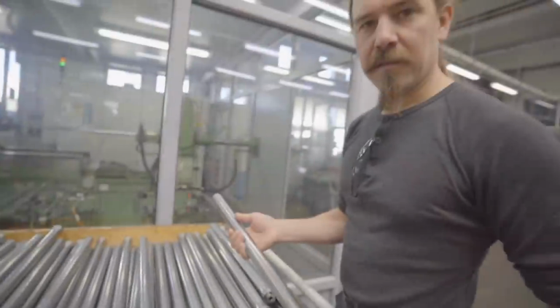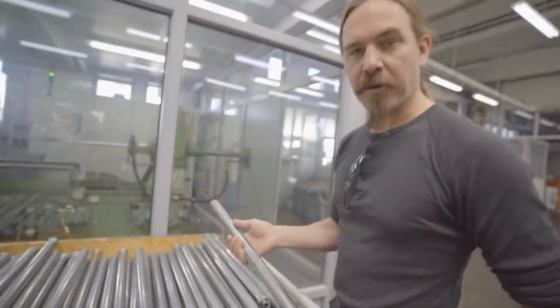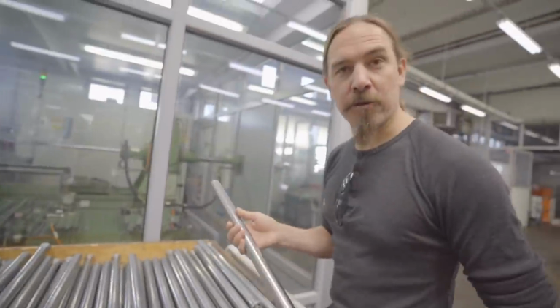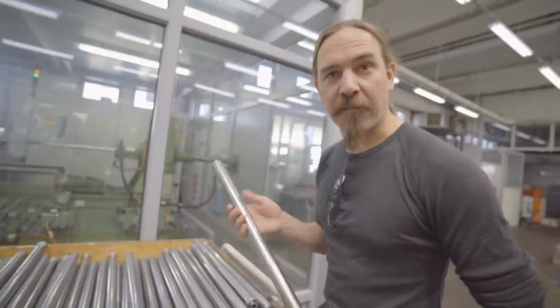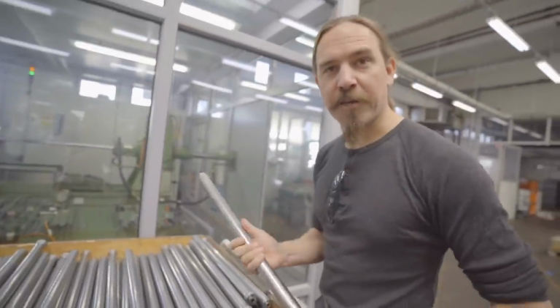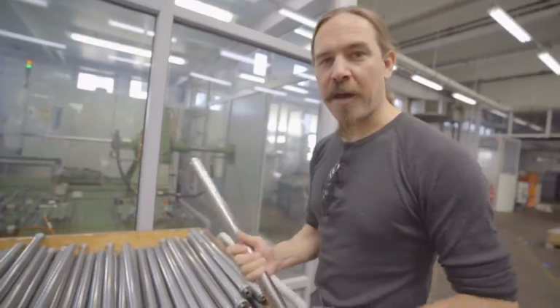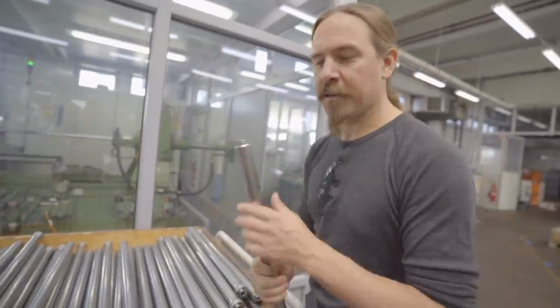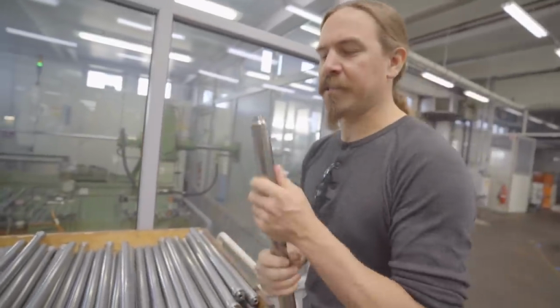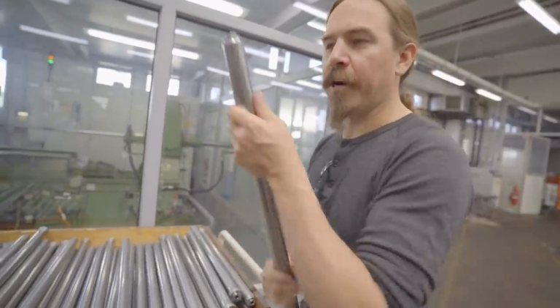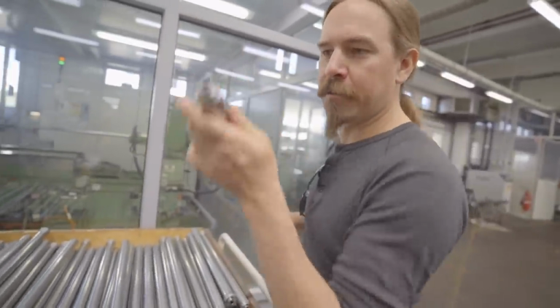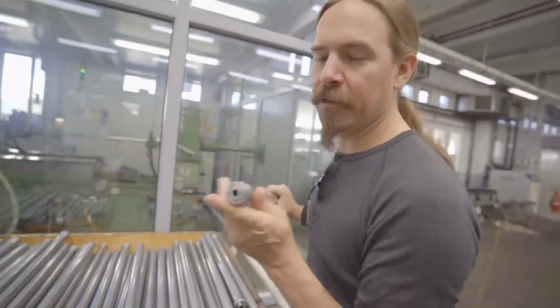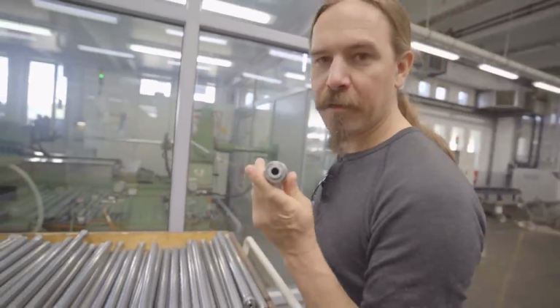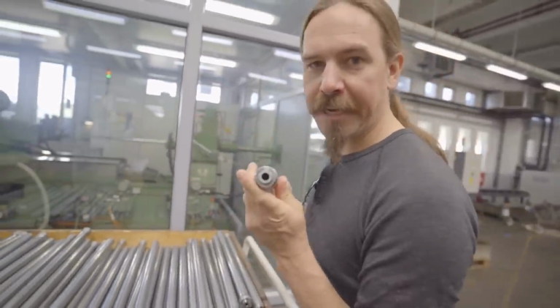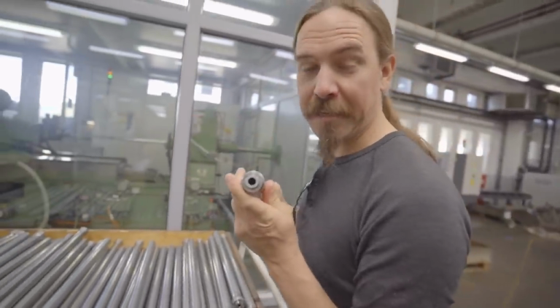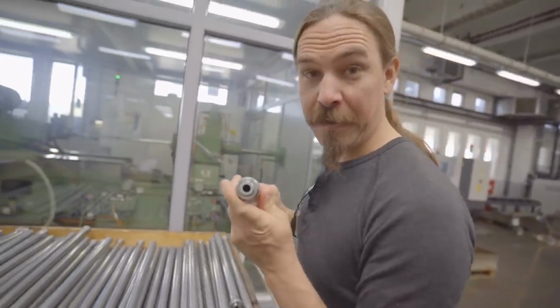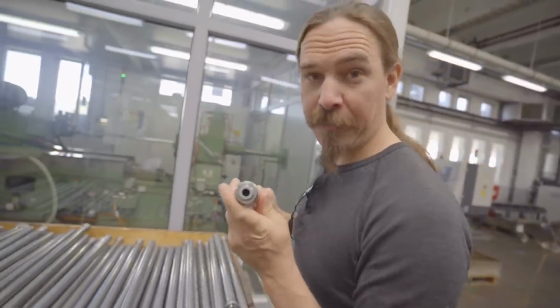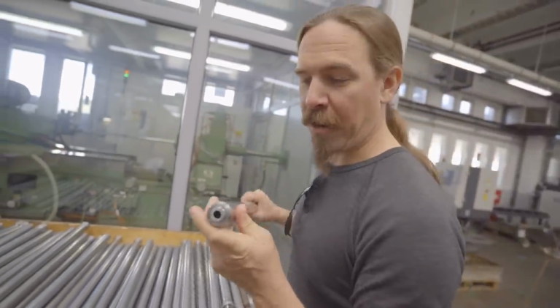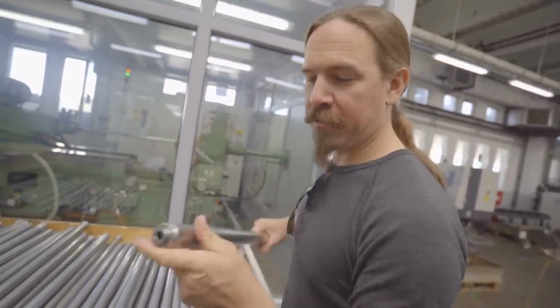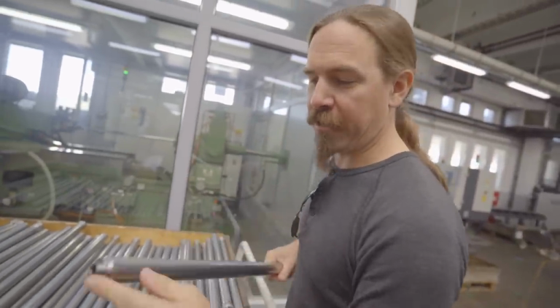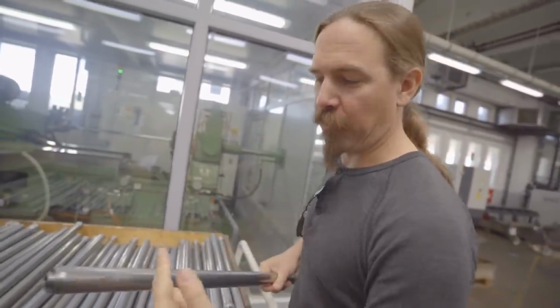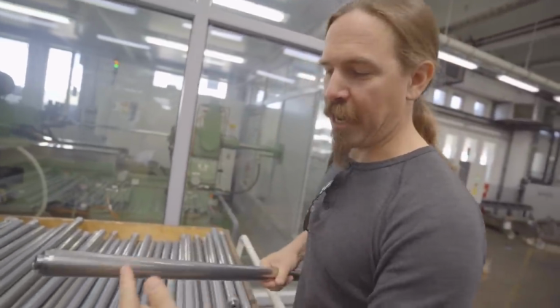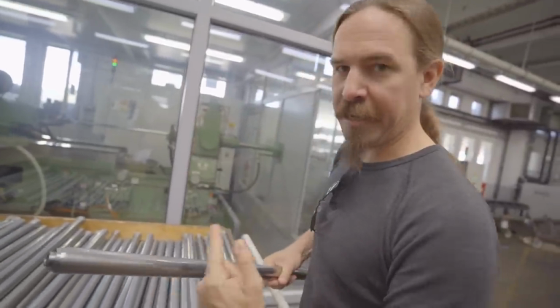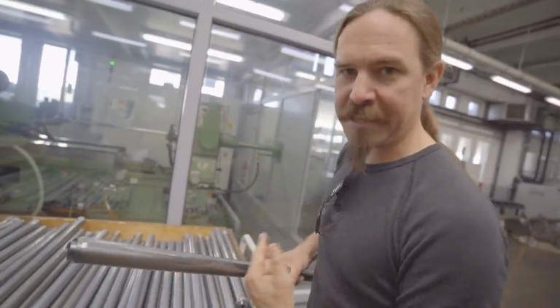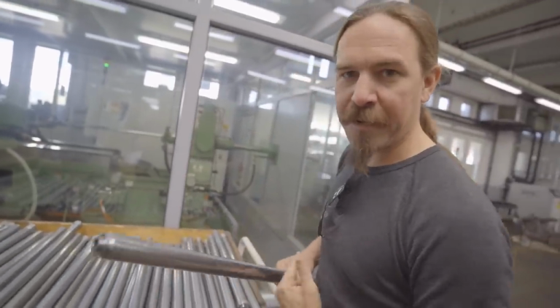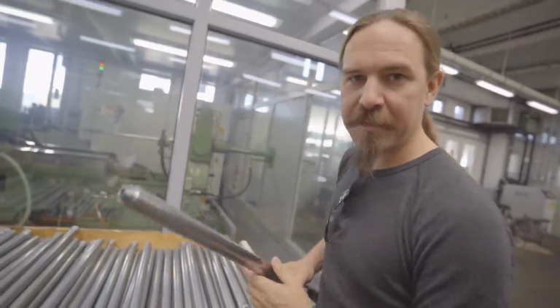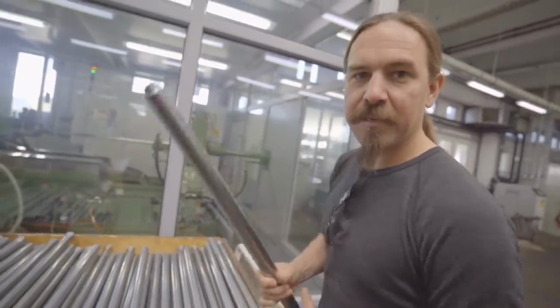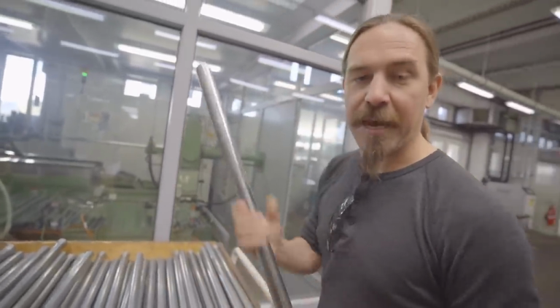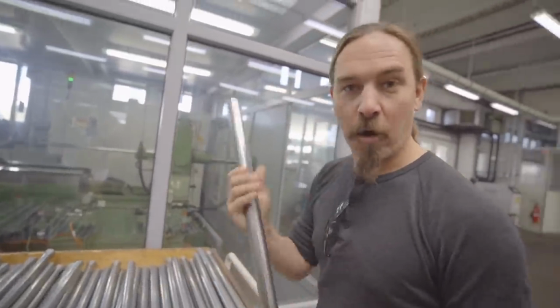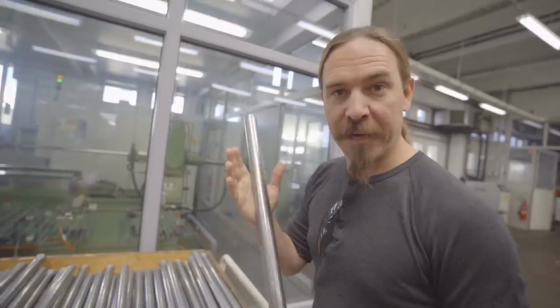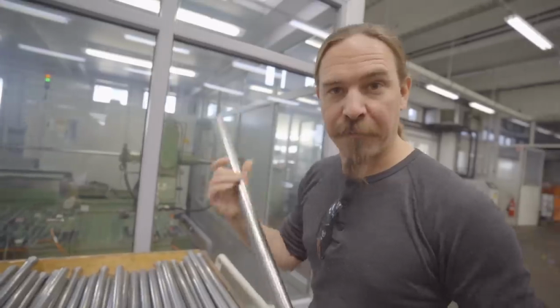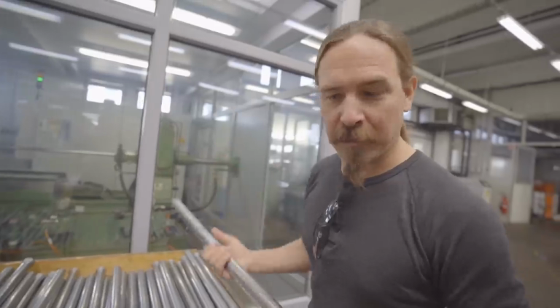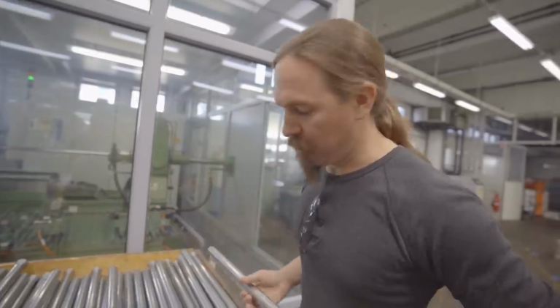Here's the finished product. This one is a 9mm barrel, so this will be cut into segments to make a whole bunch of pistol barrels.